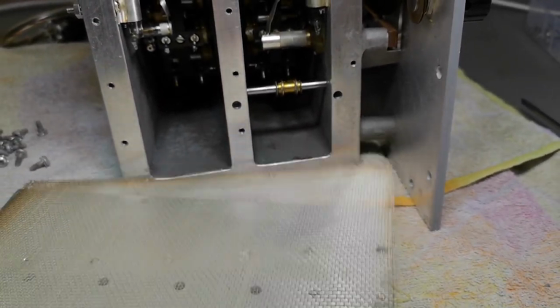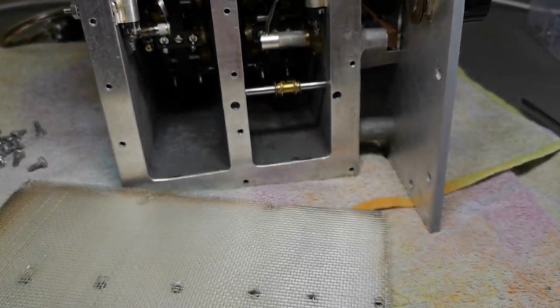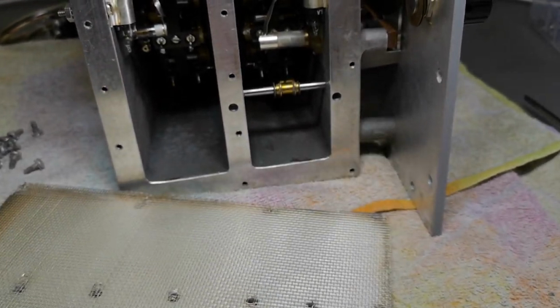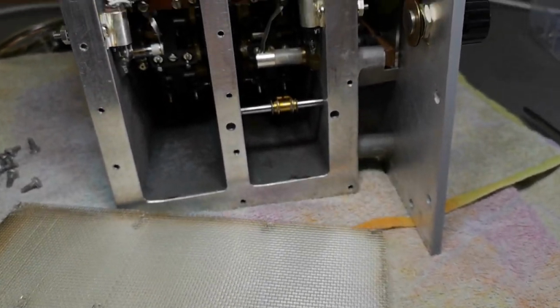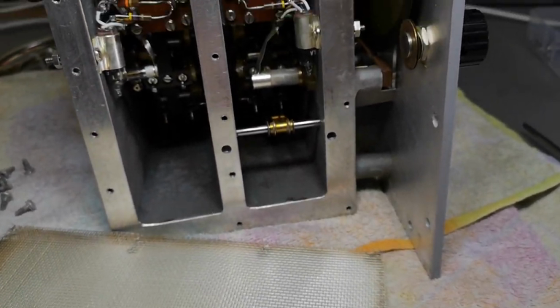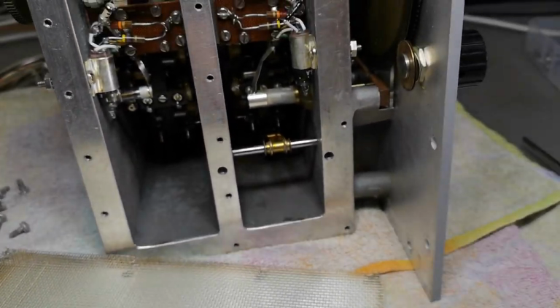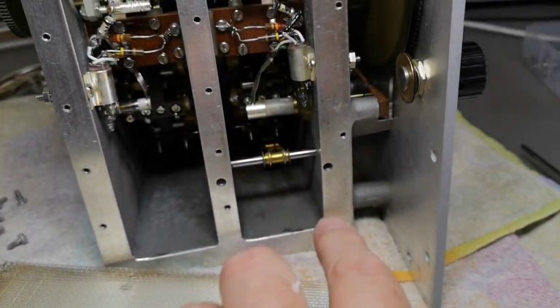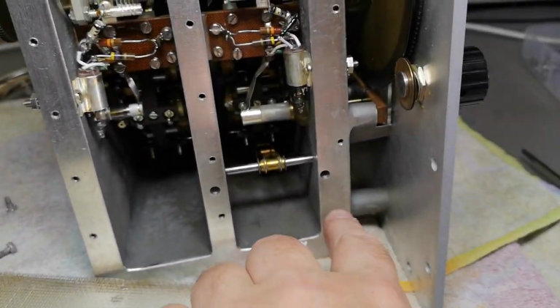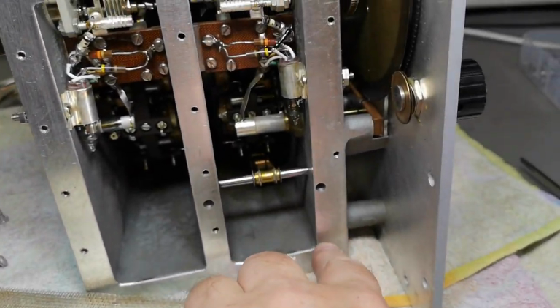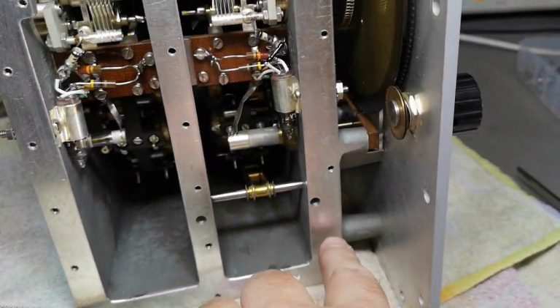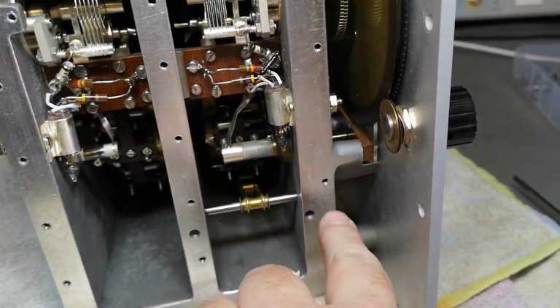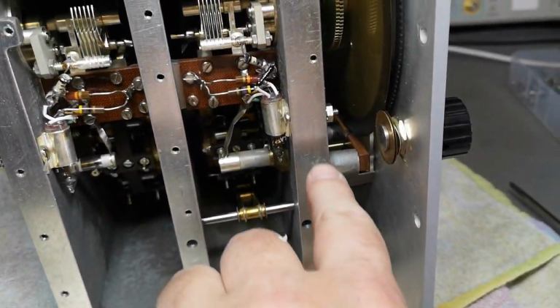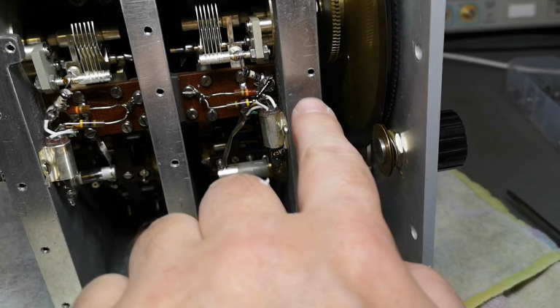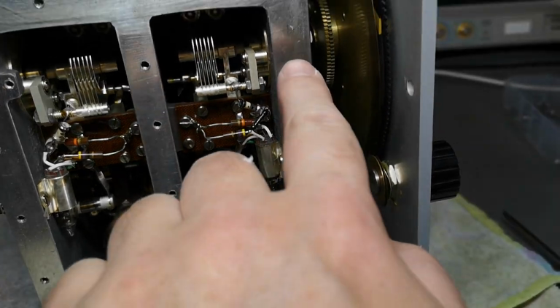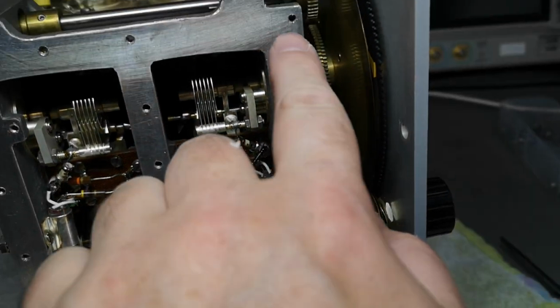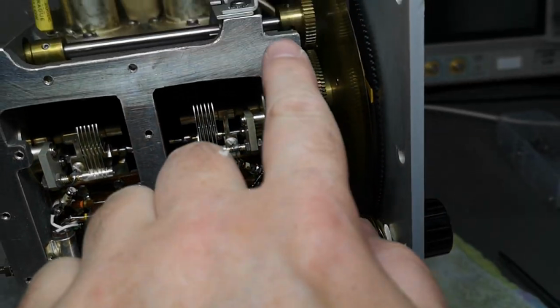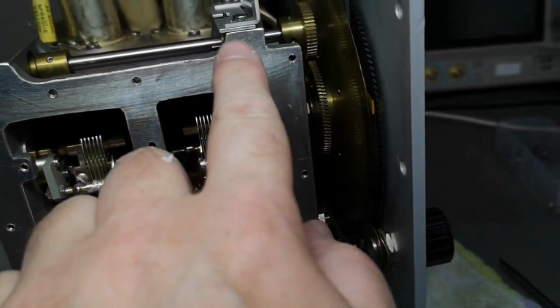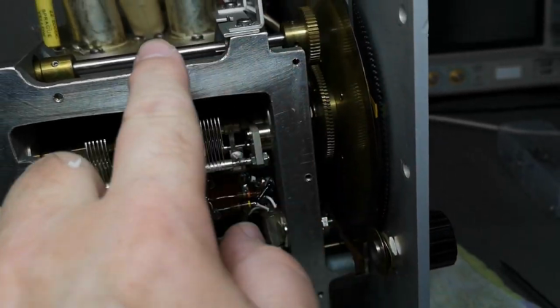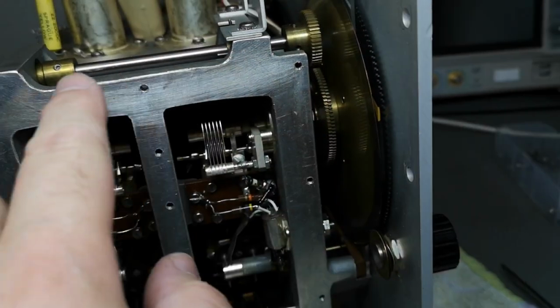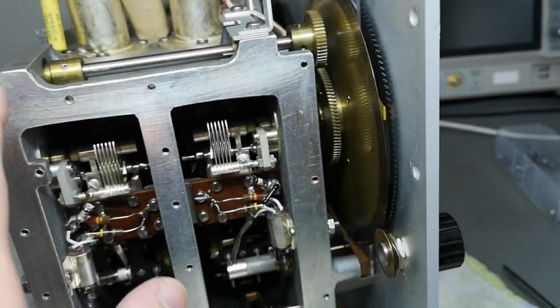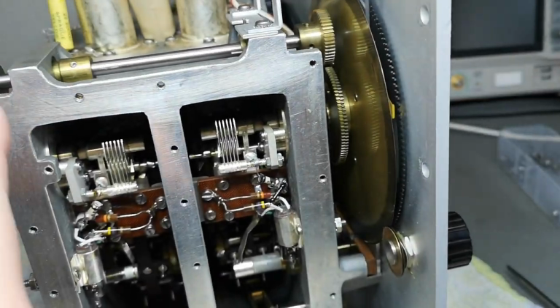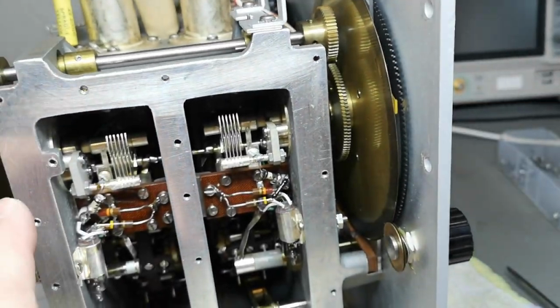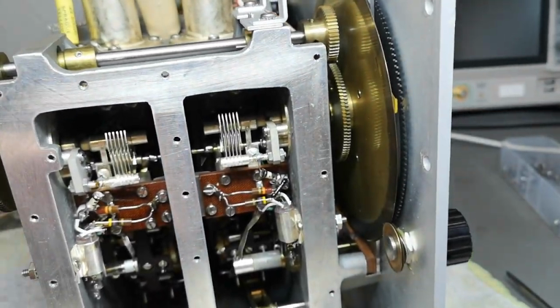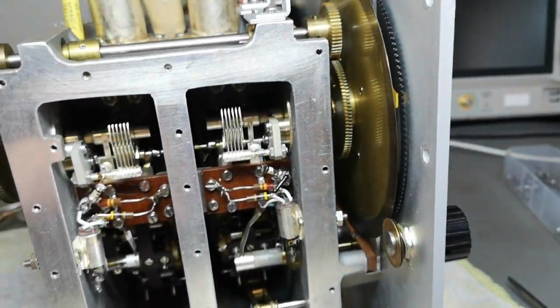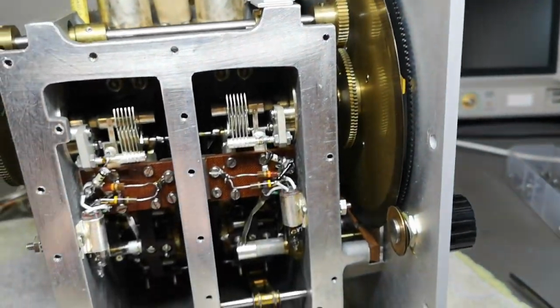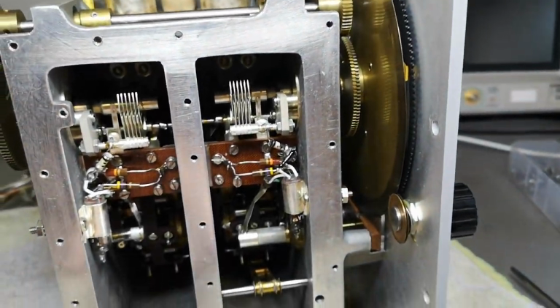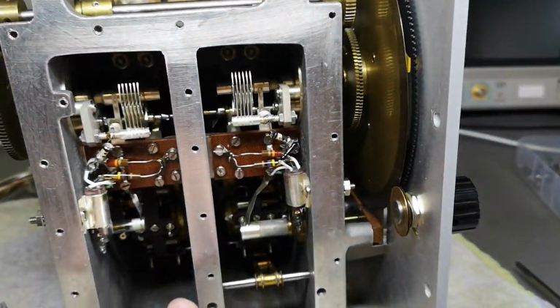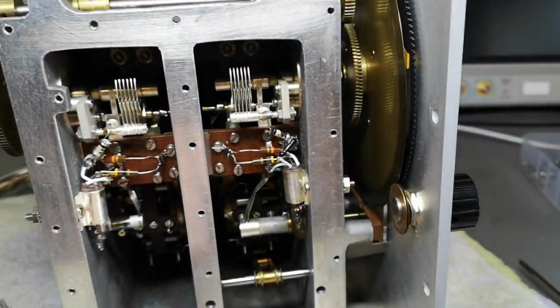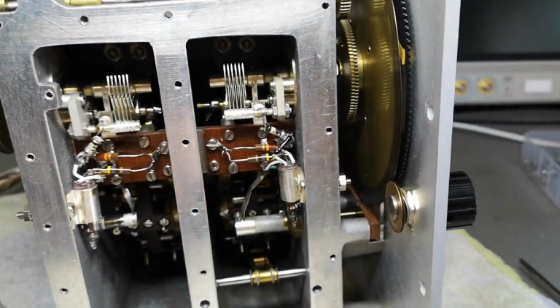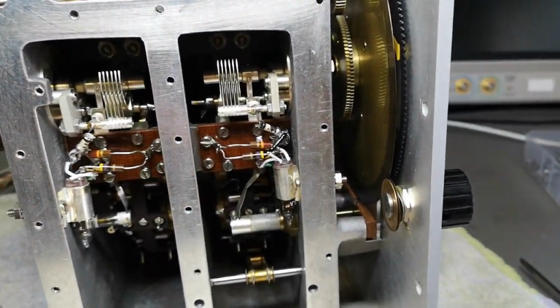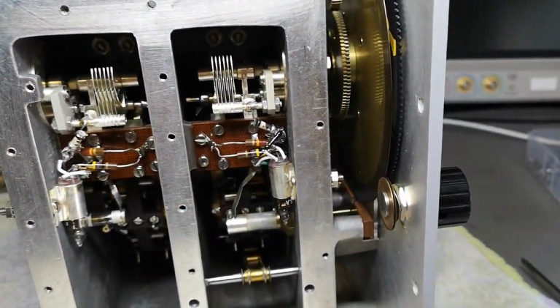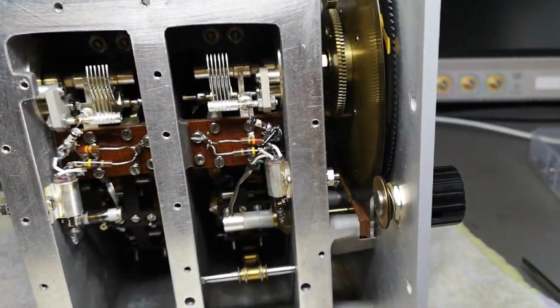And of course when you add the proper shielding you get a really good connection all the way around, with all these screws.